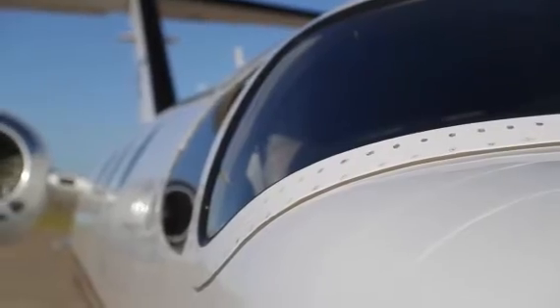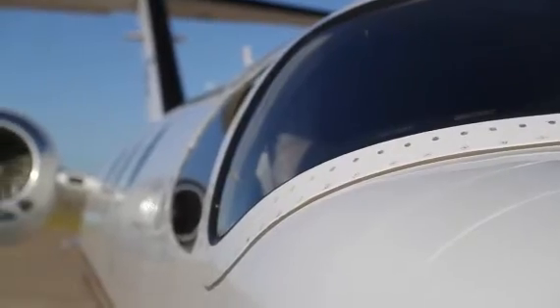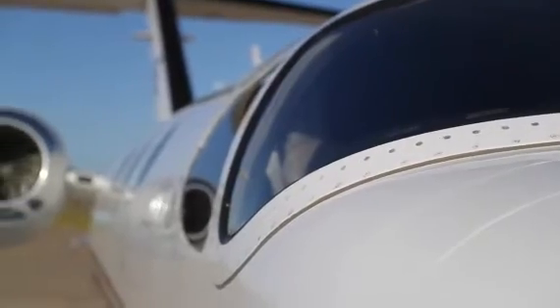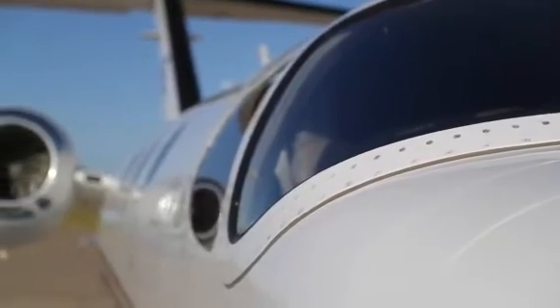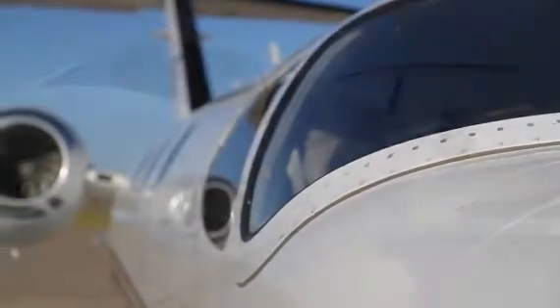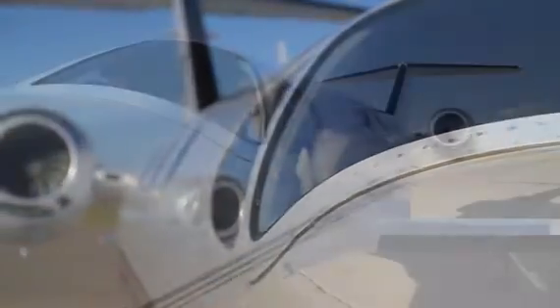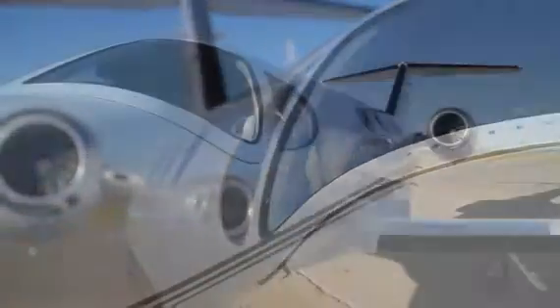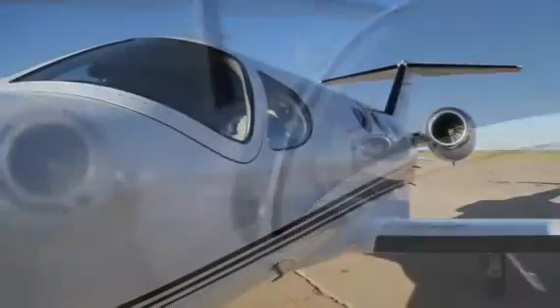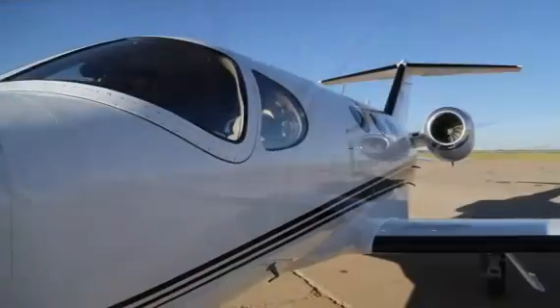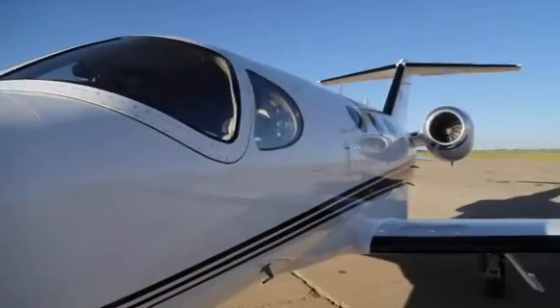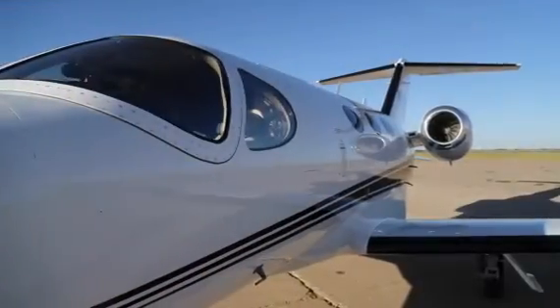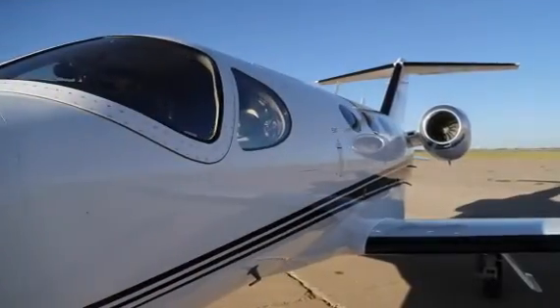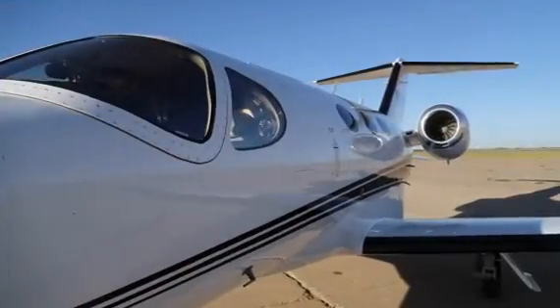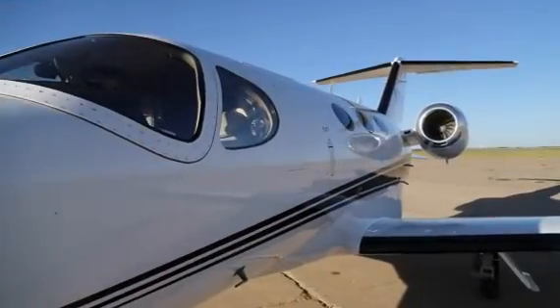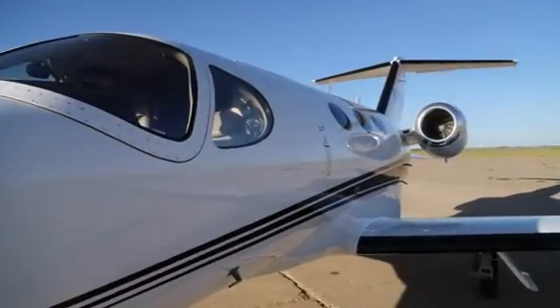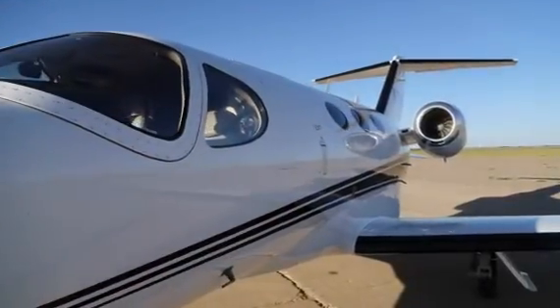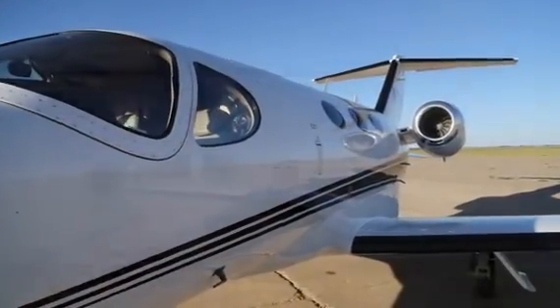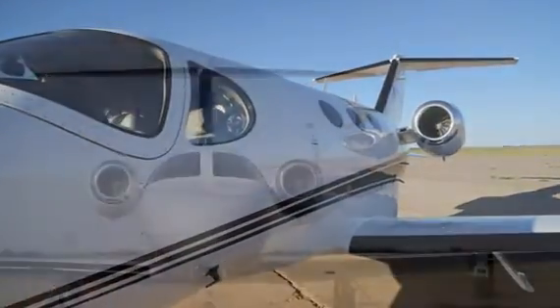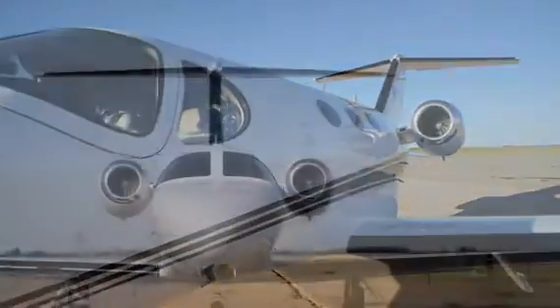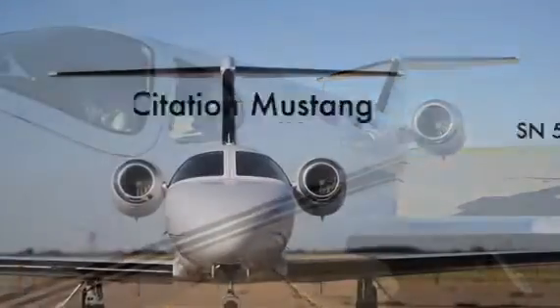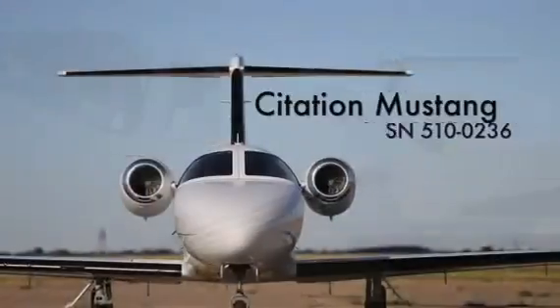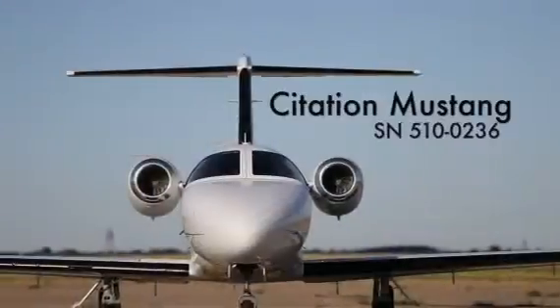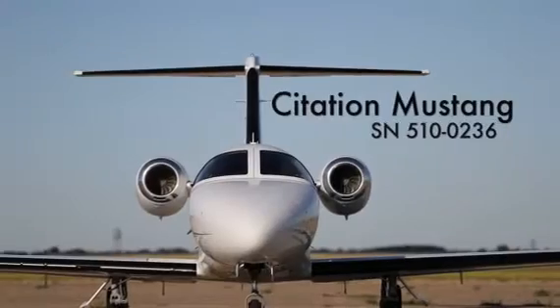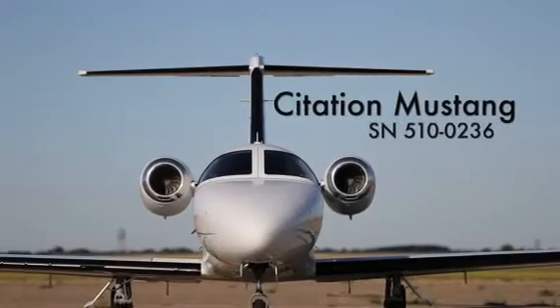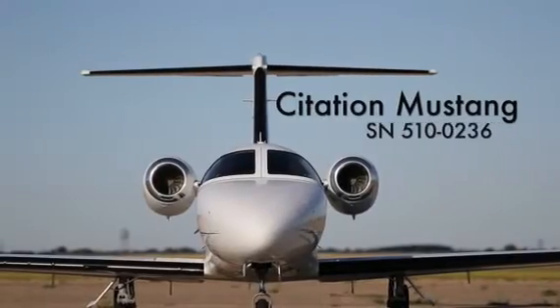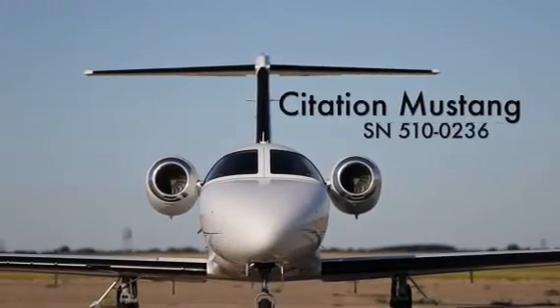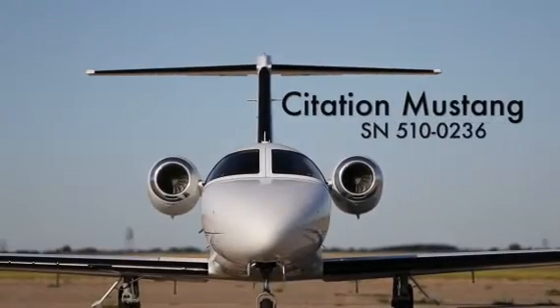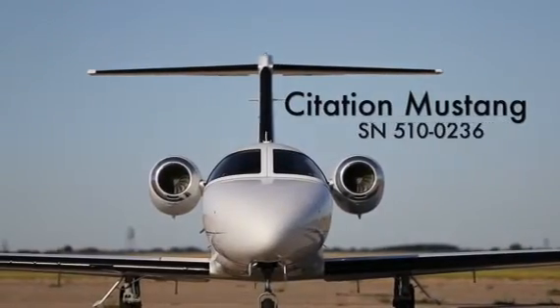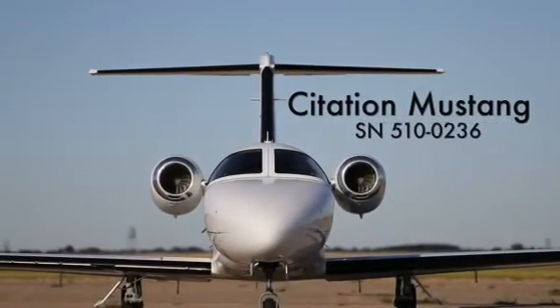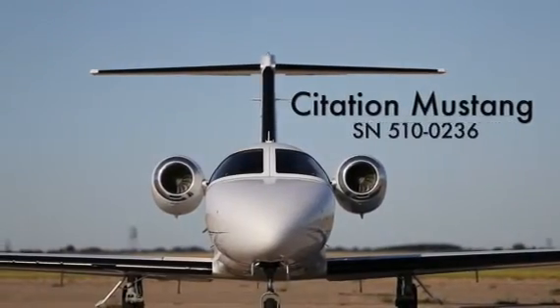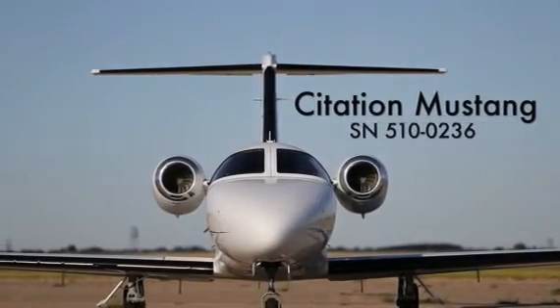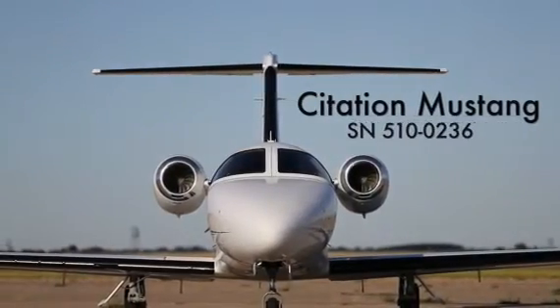The Citation Mustang jet delivers the speed and range of a jet while providing the efficiency of a light turboprop. If you'd like to learn more about this Mustang or Mustangs in general, give us a call today.